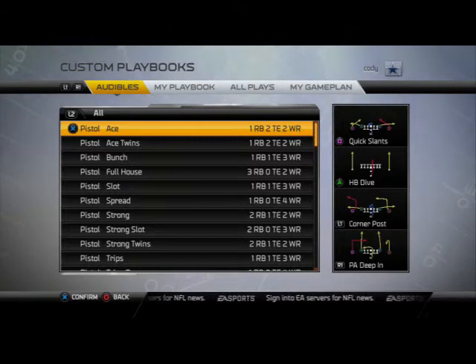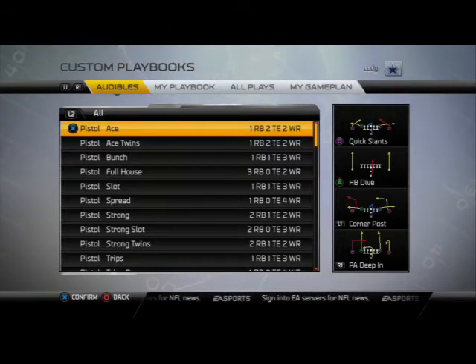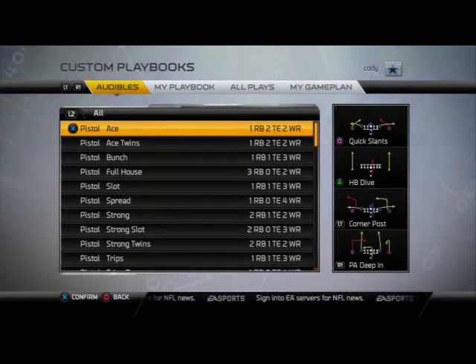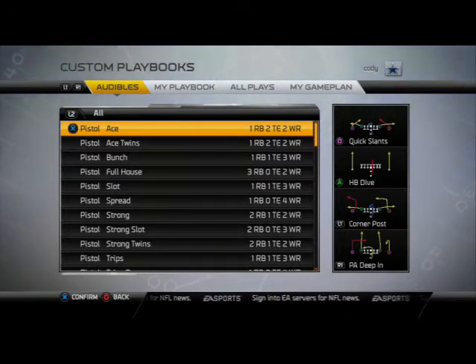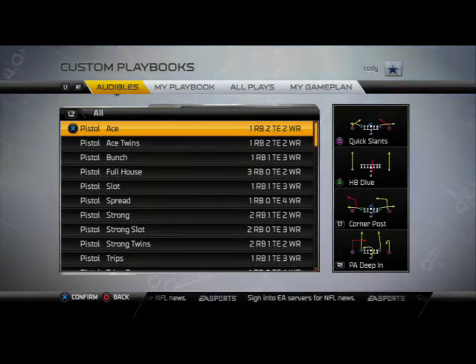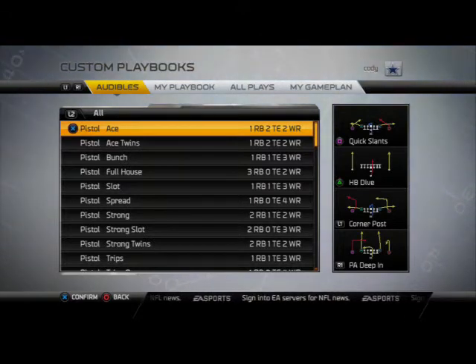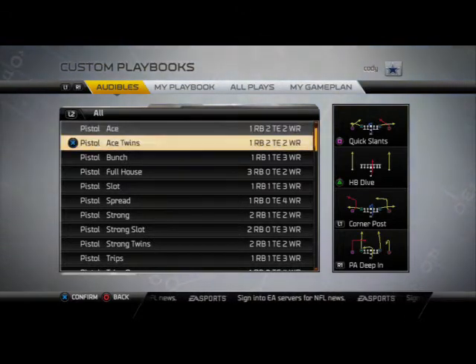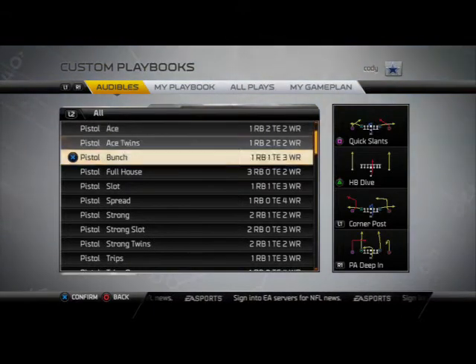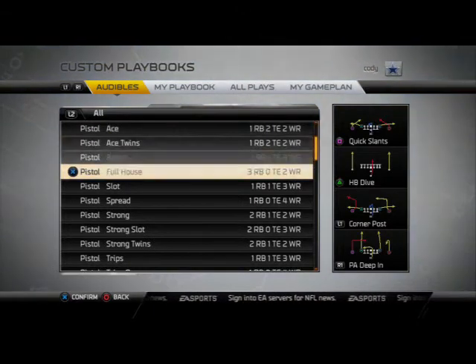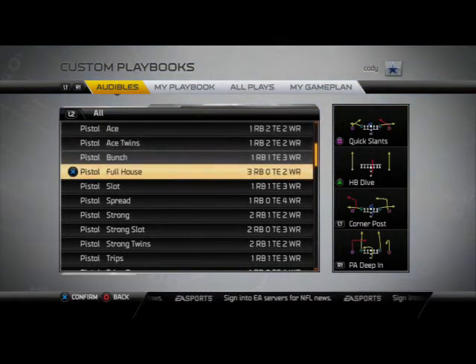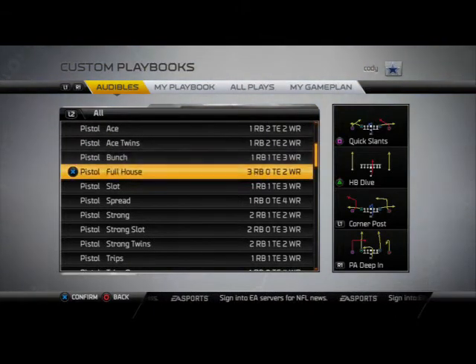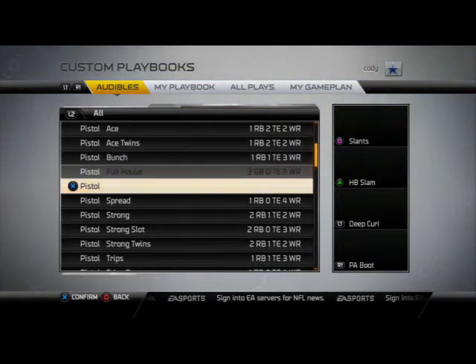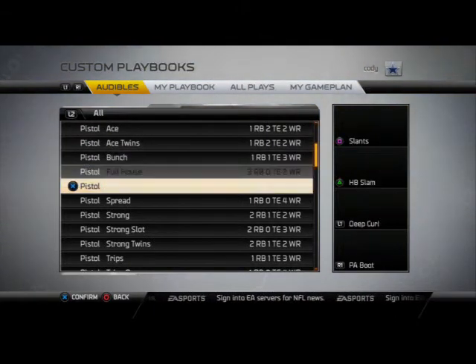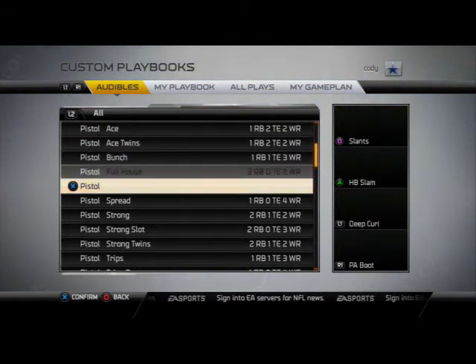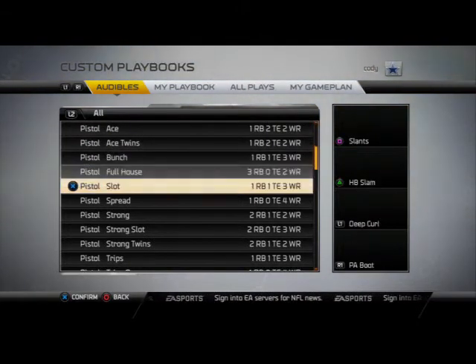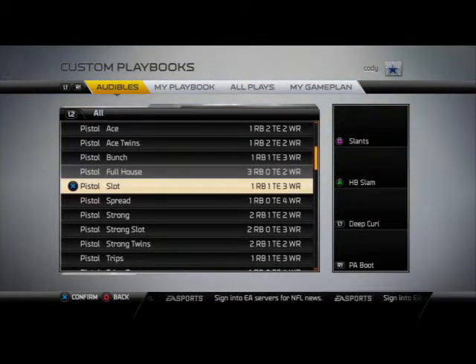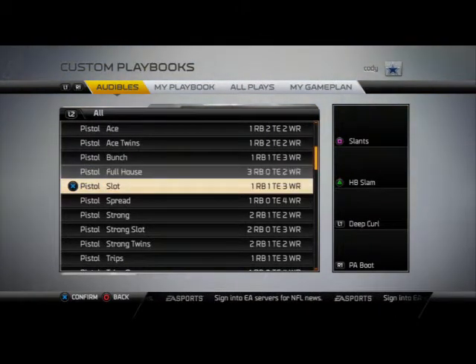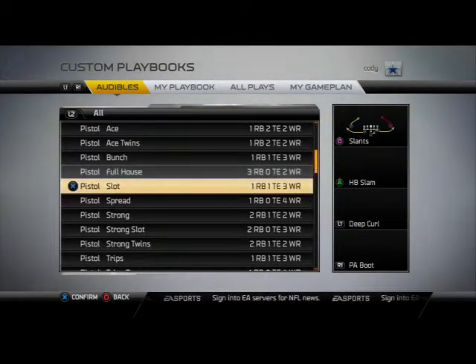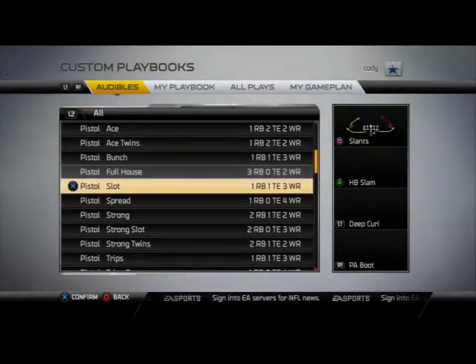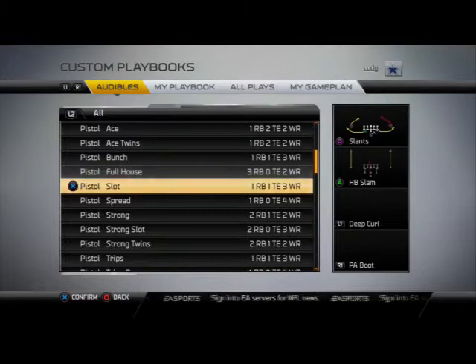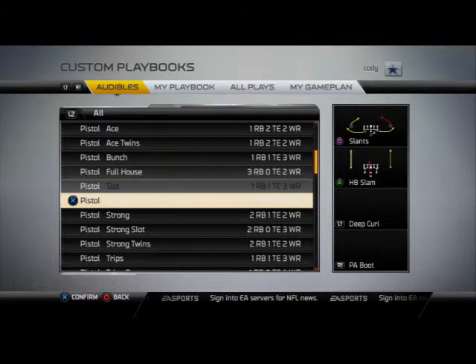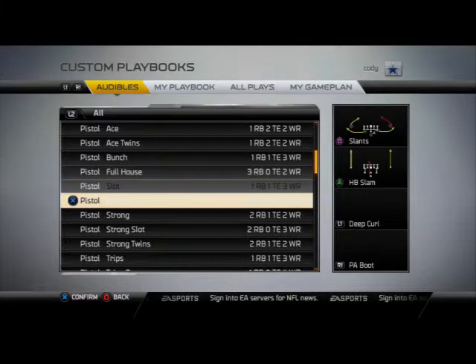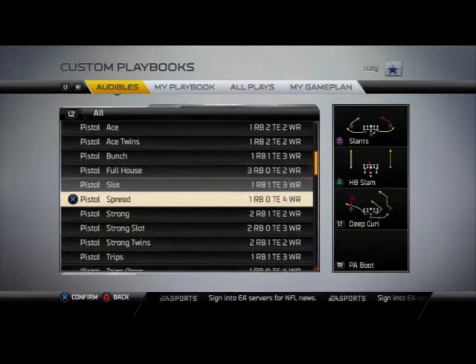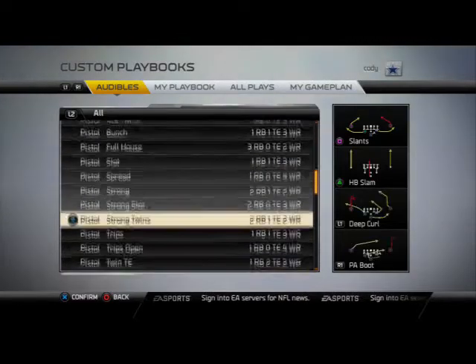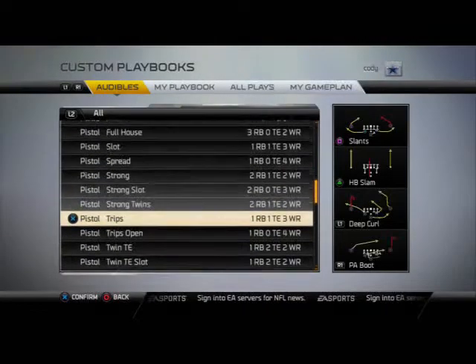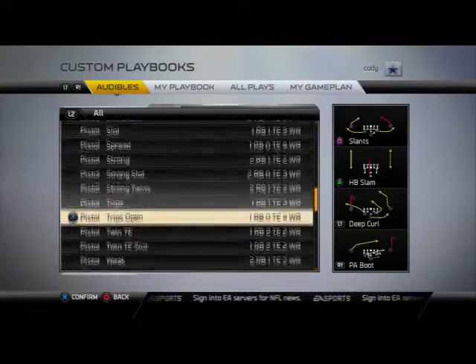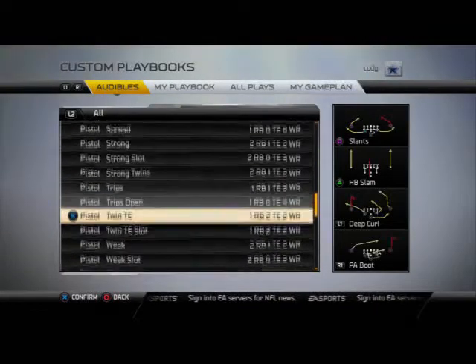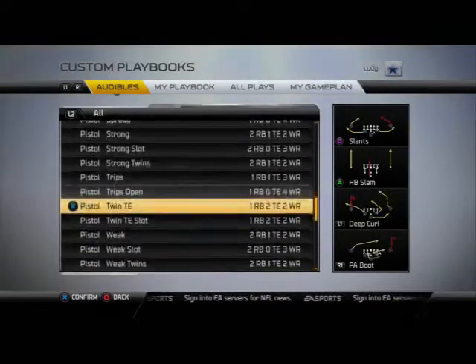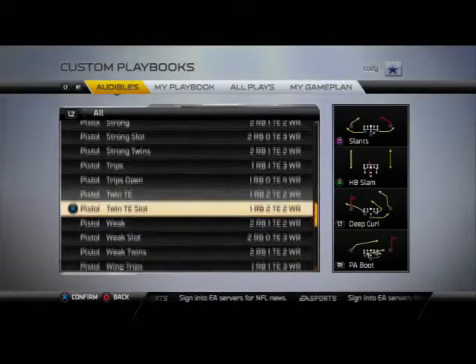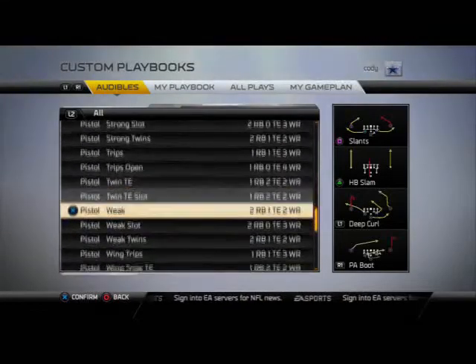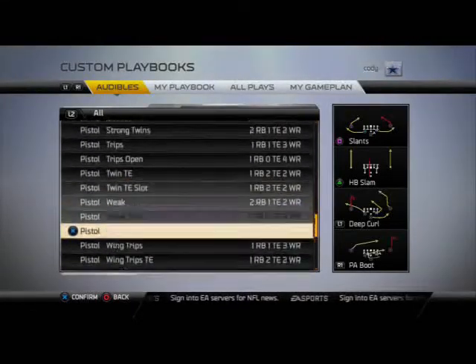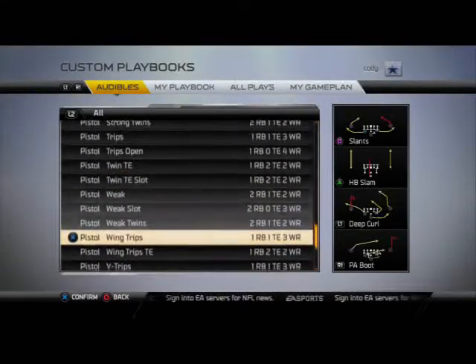We have Pistol Ace, Pistol Ace Twins, Pistol Bunch, Pistol Full House, and Pistol Slot. All these formations can be used to create an effective offense.